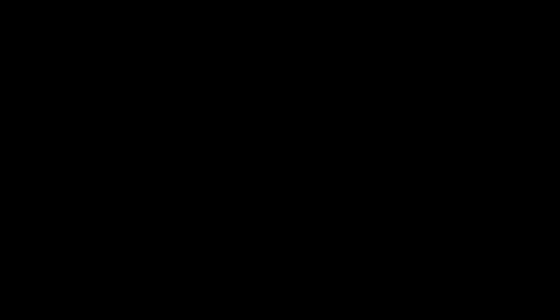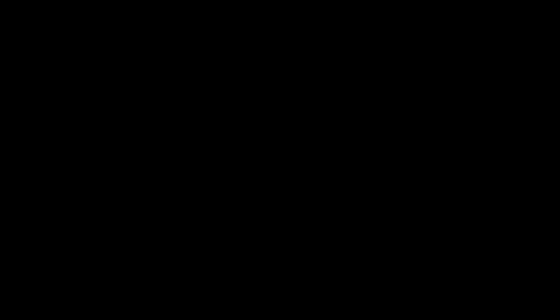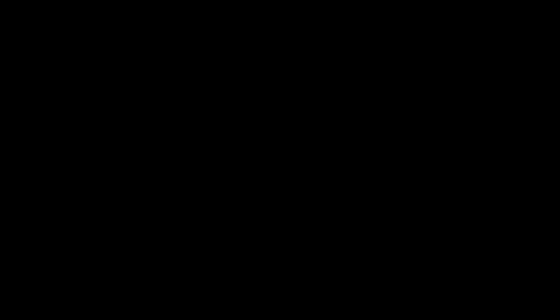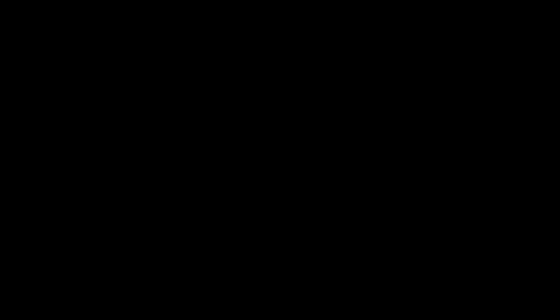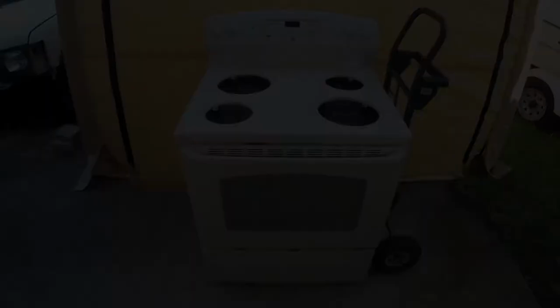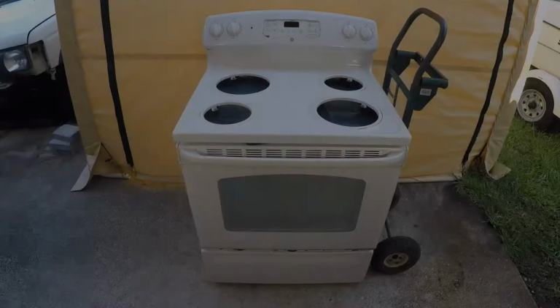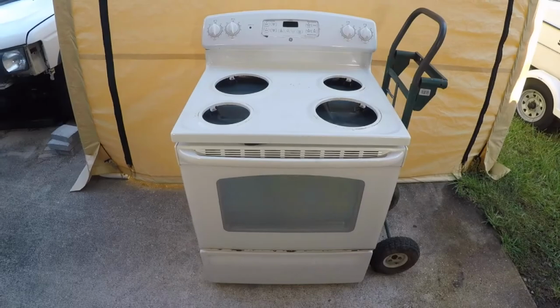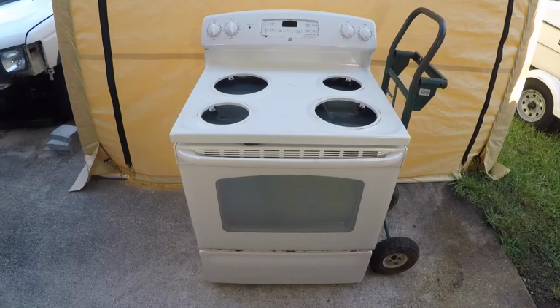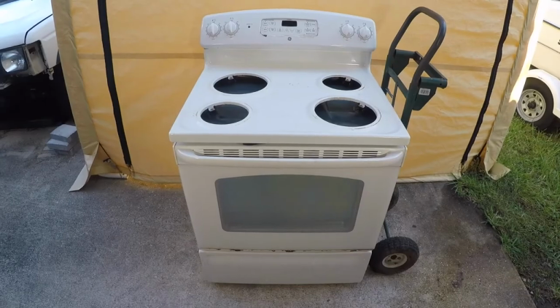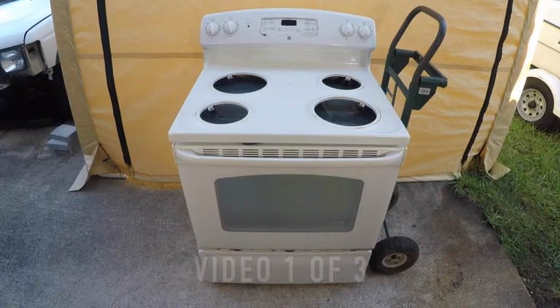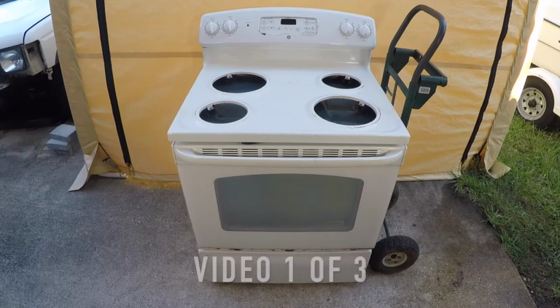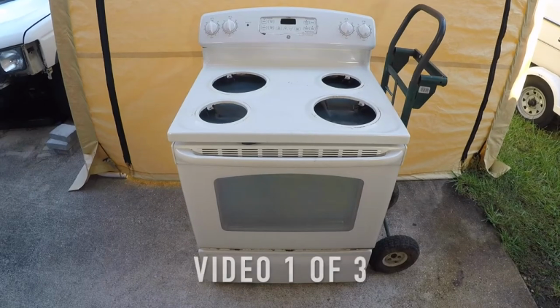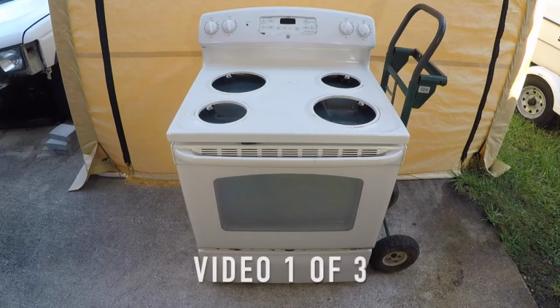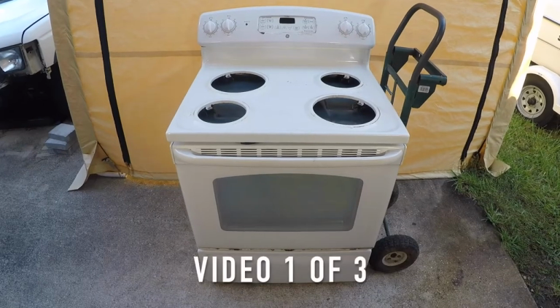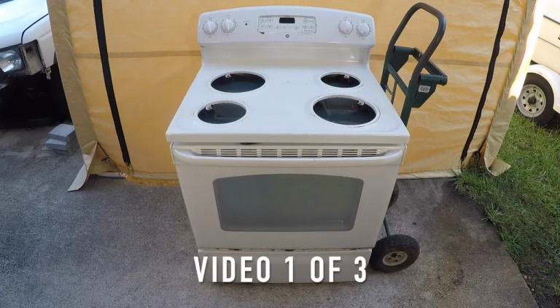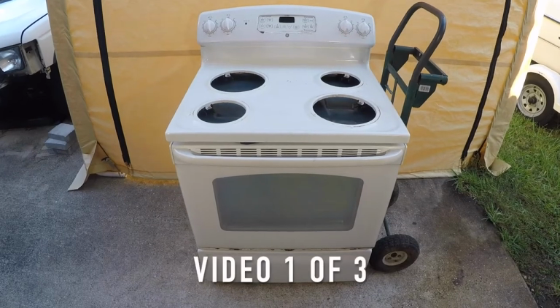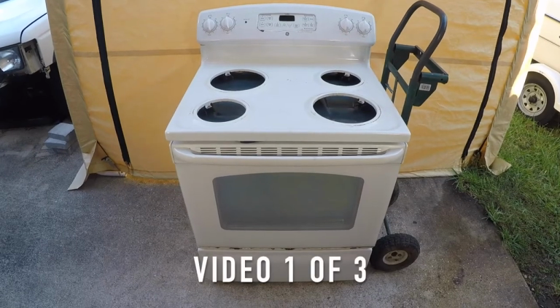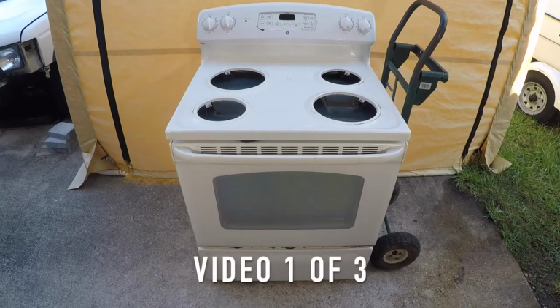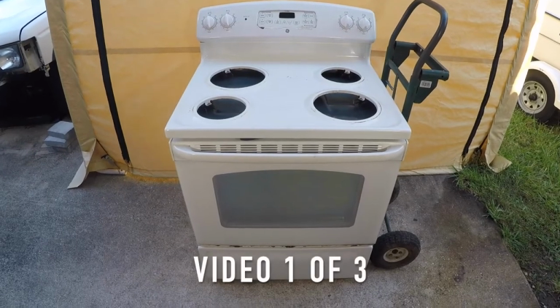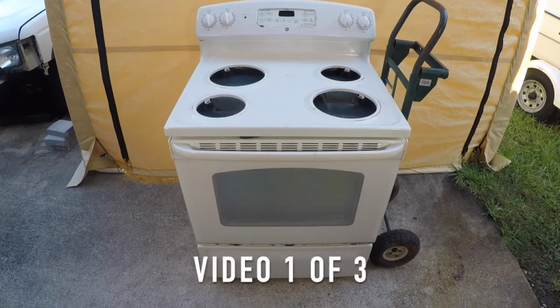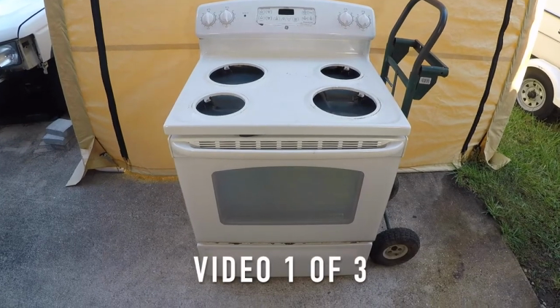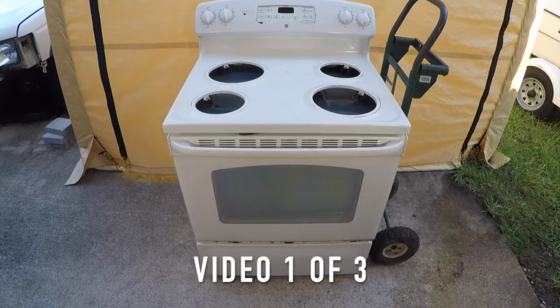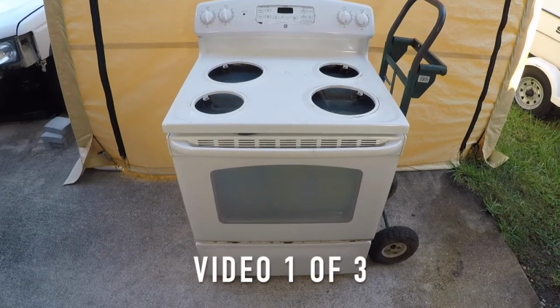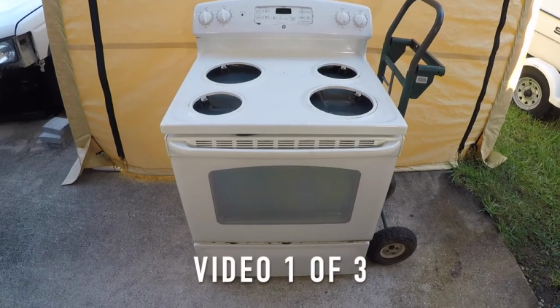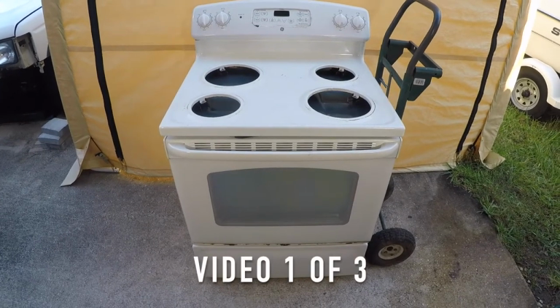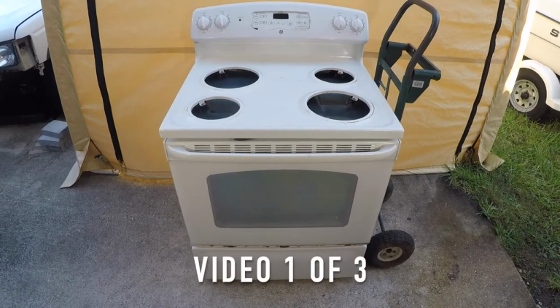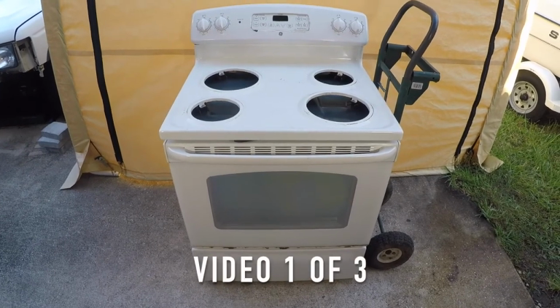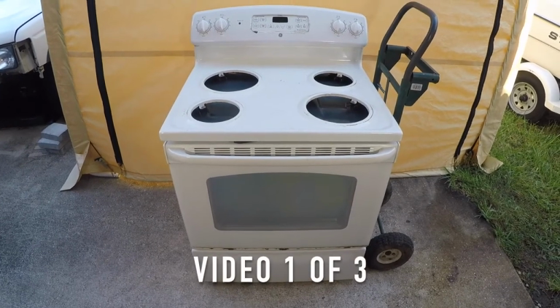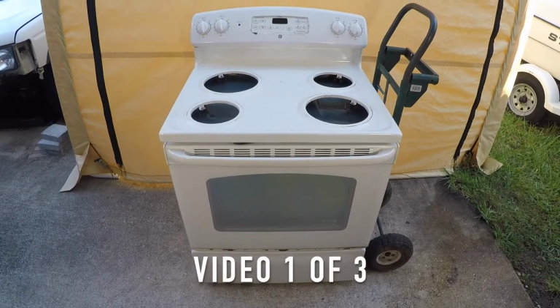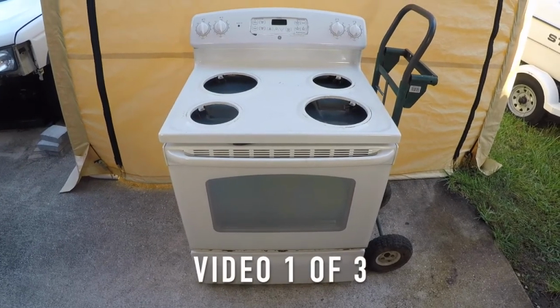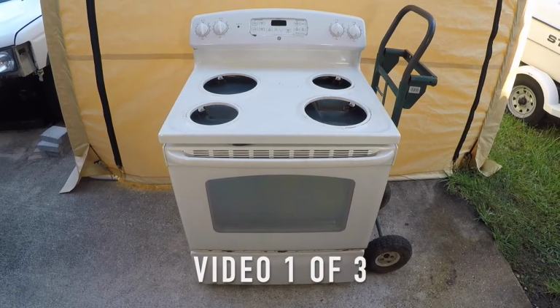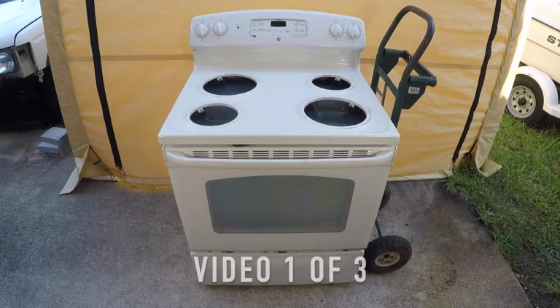Stick around because in this video I'm going to take this regular household oven and turn it into a powder coating oven.